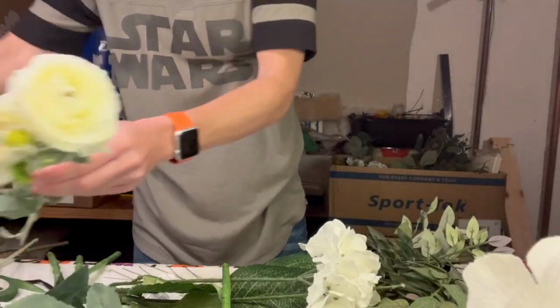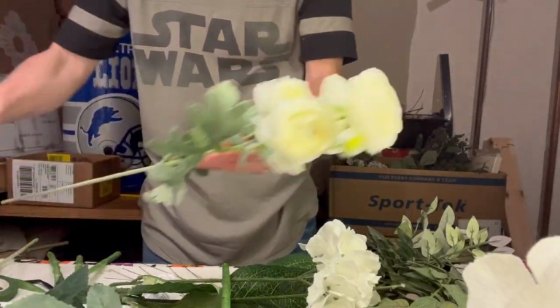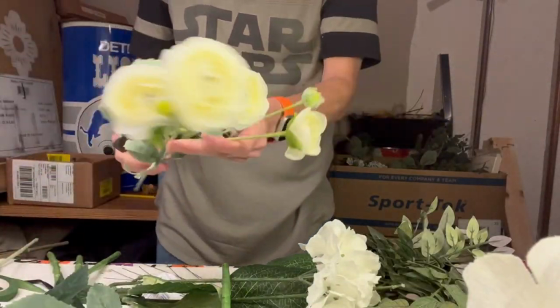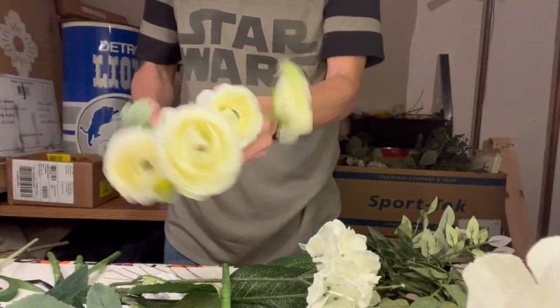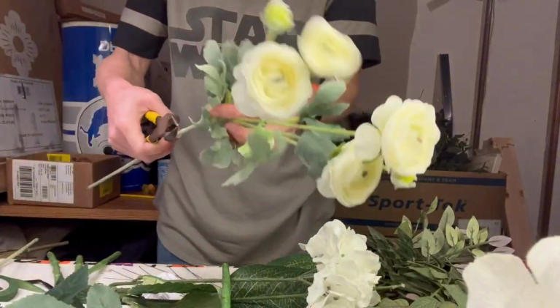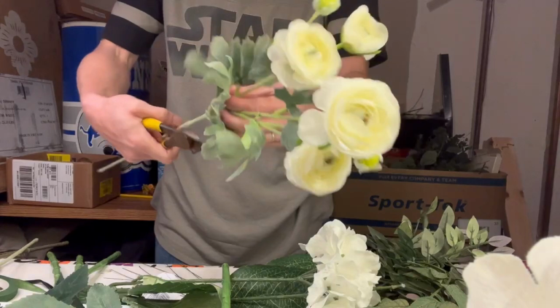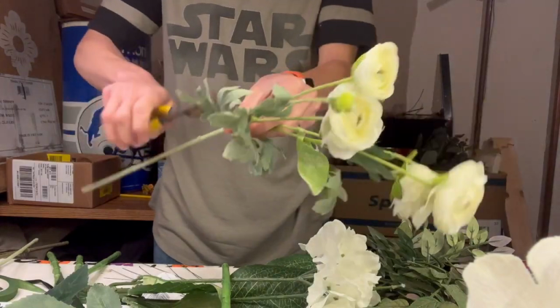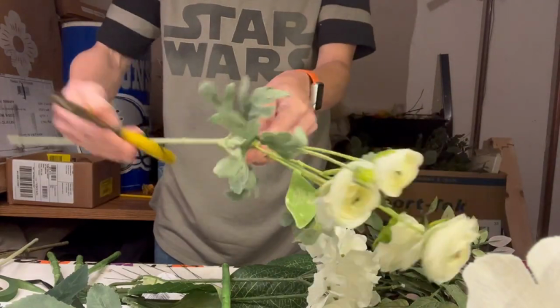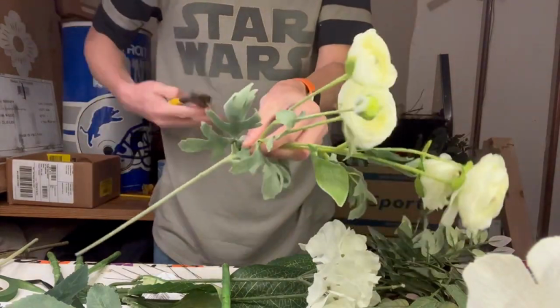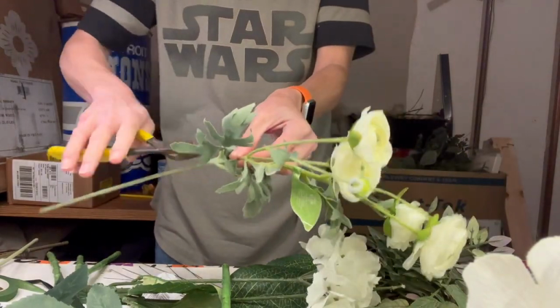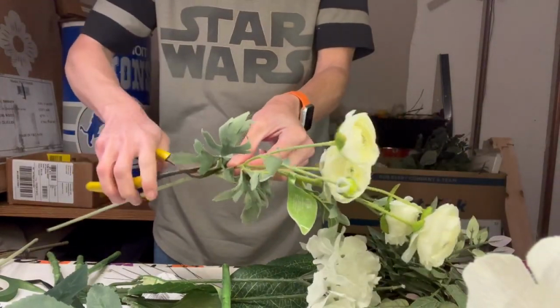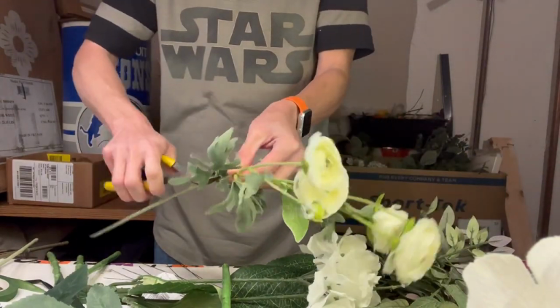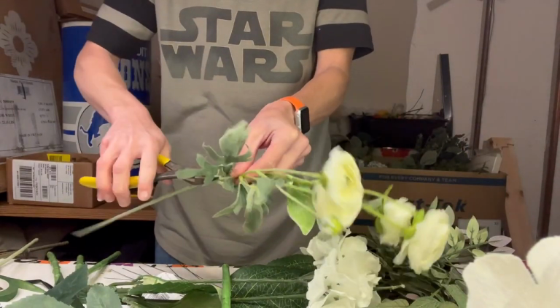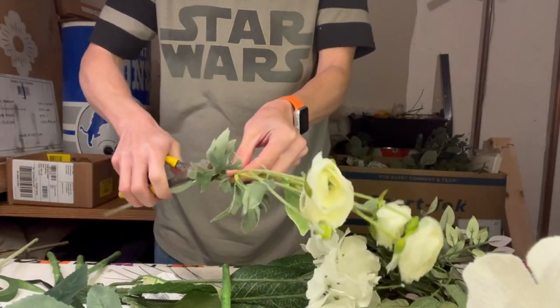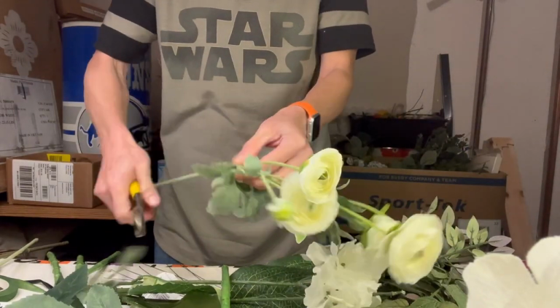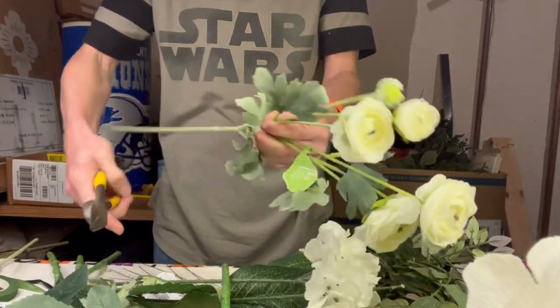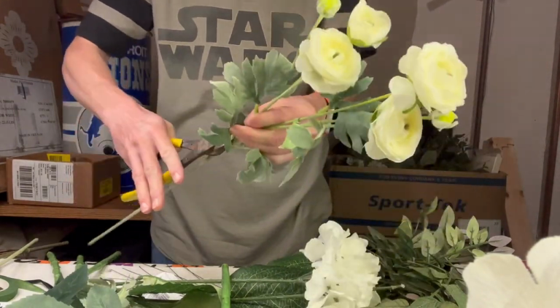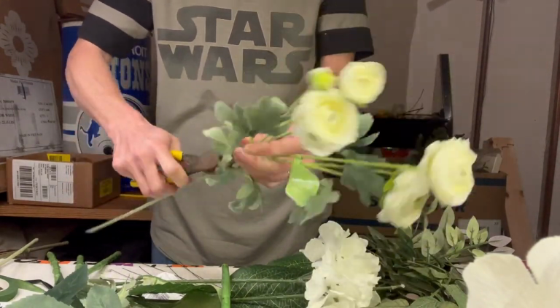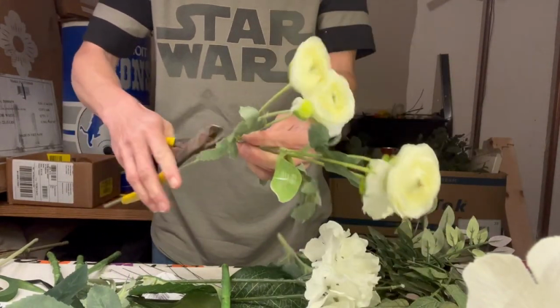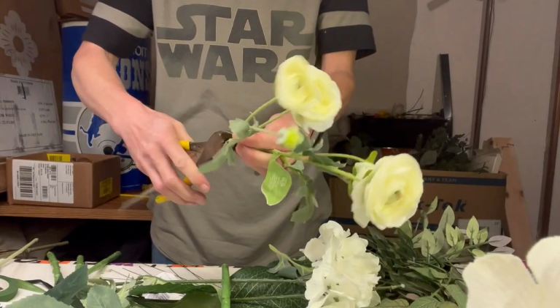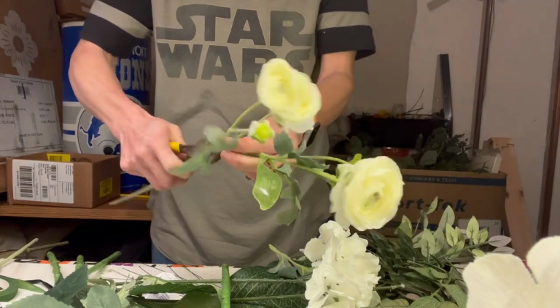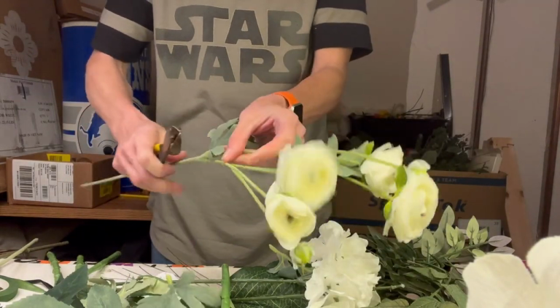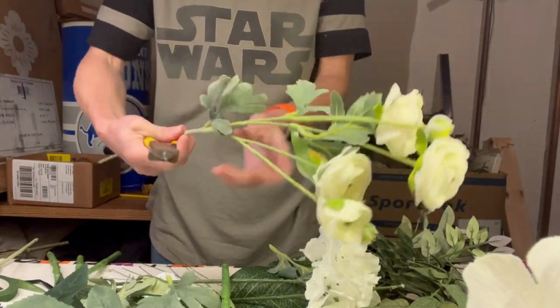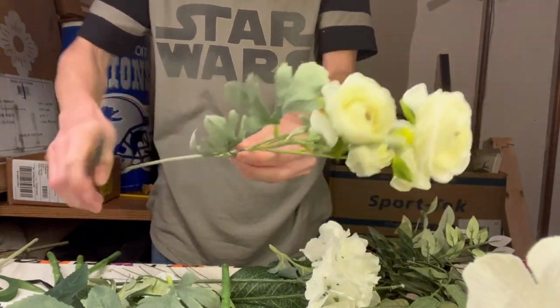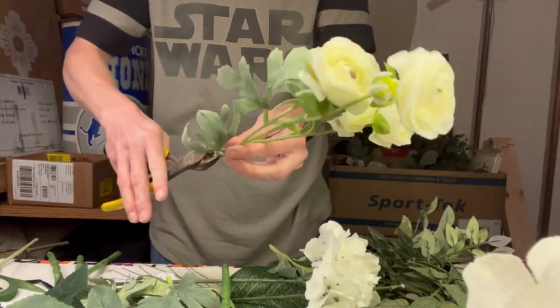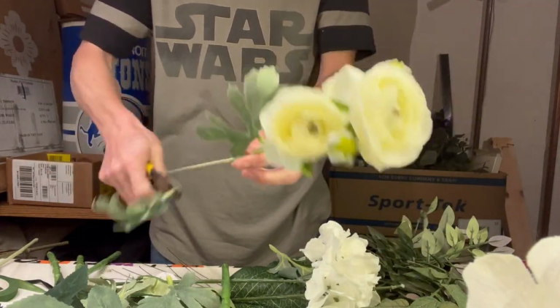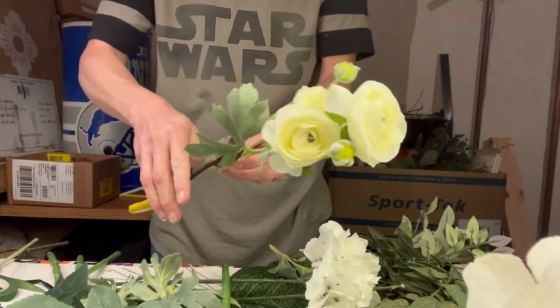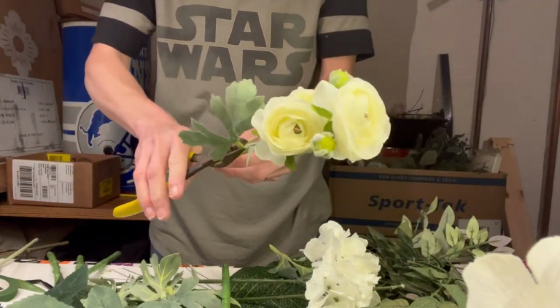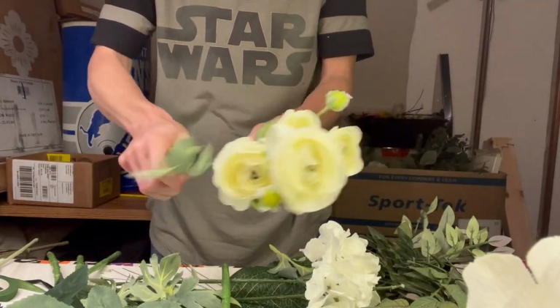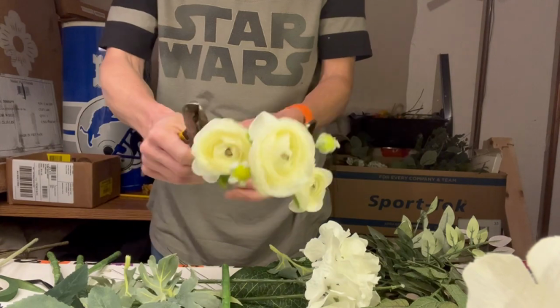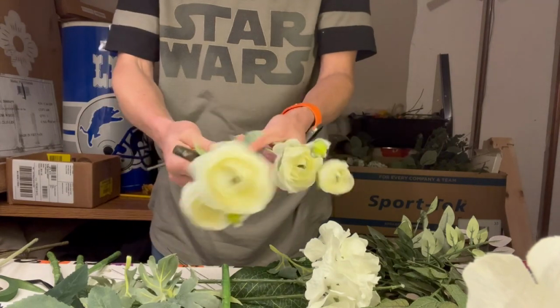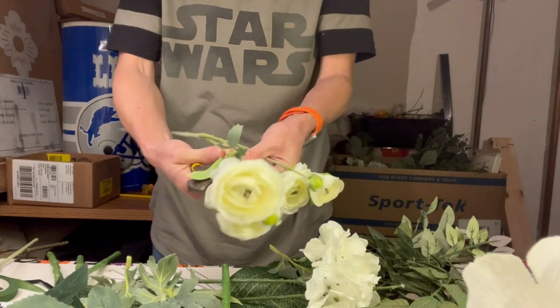So I have some hydrangea, some roses, some ranunculus, and some orchids, and a little bit of greenery.